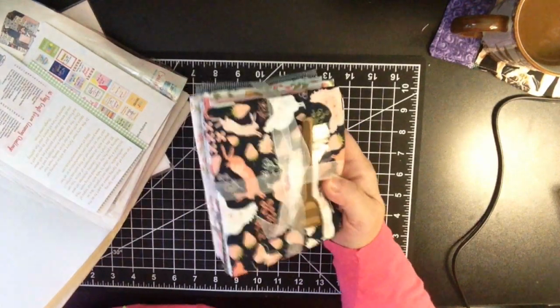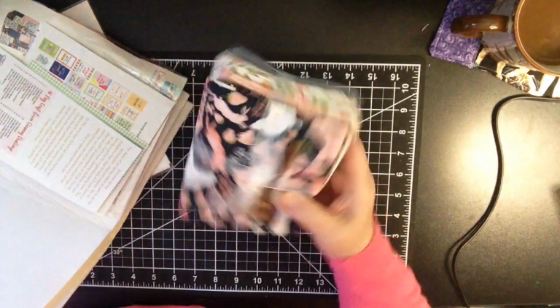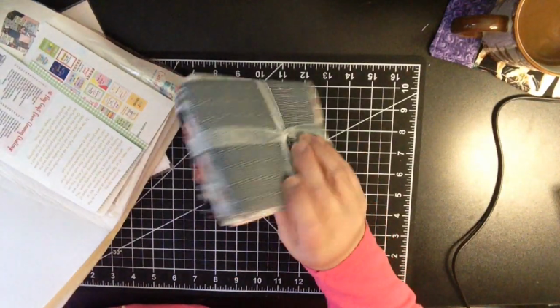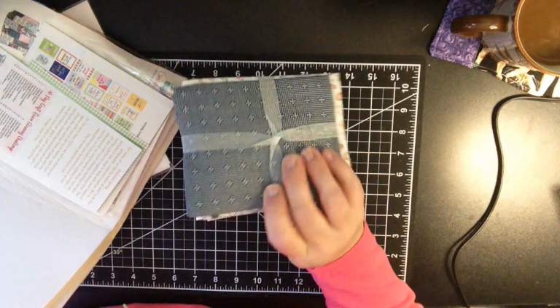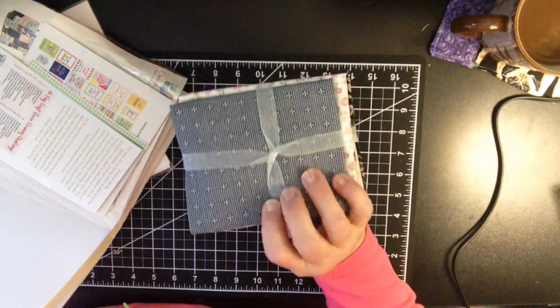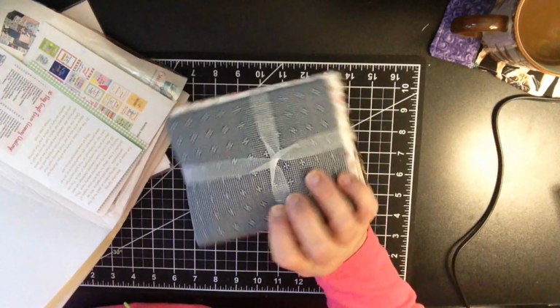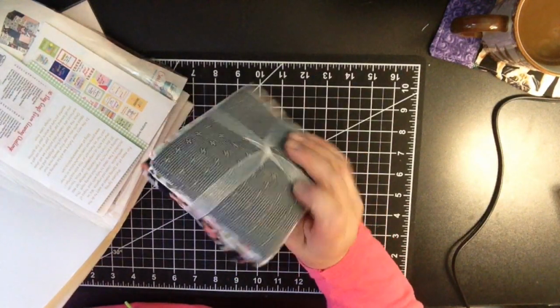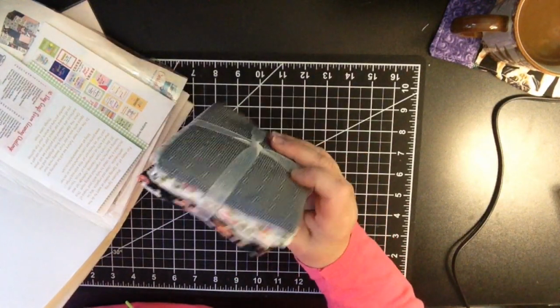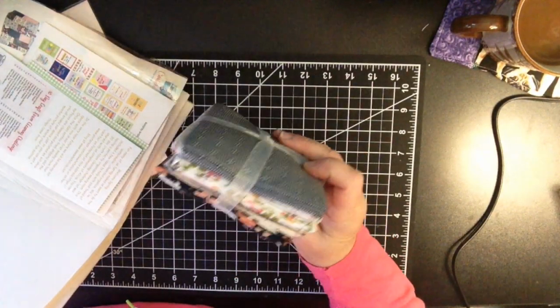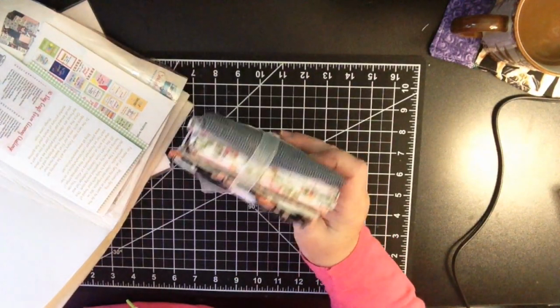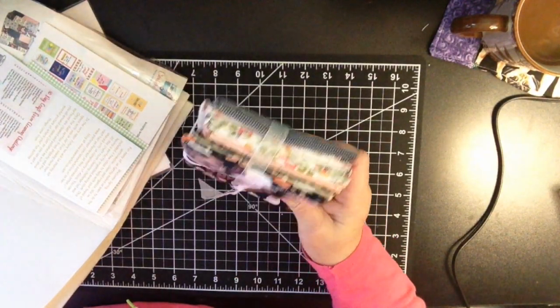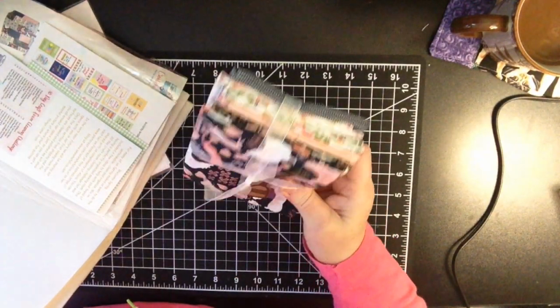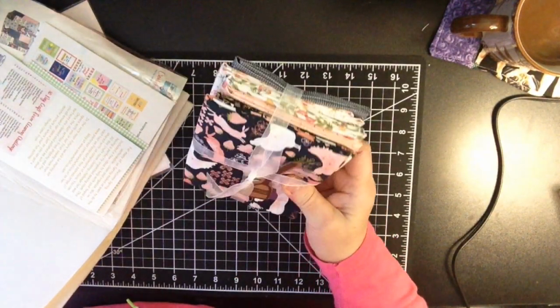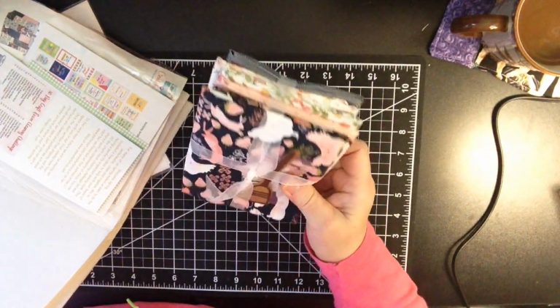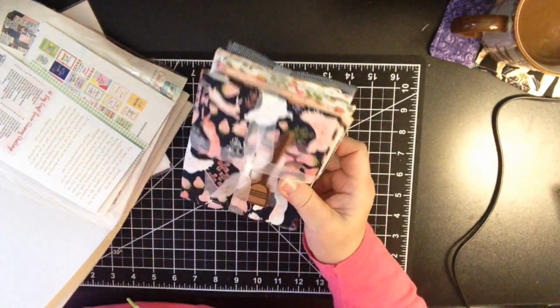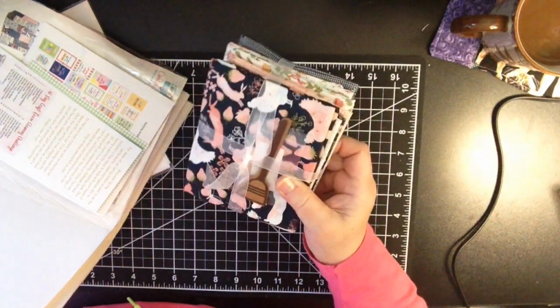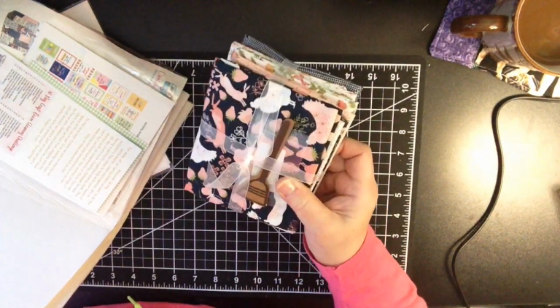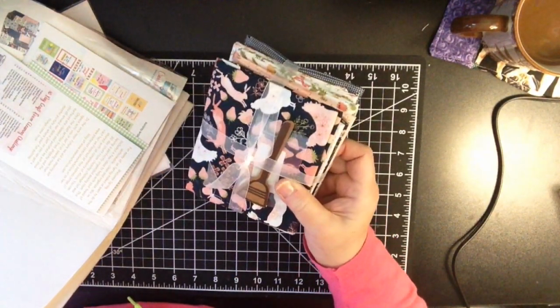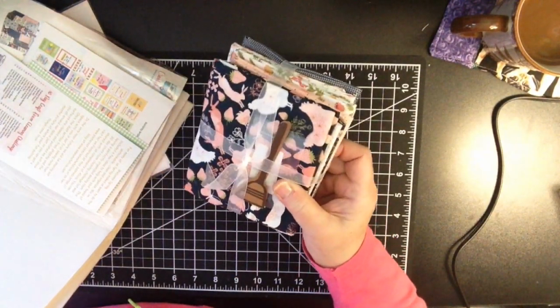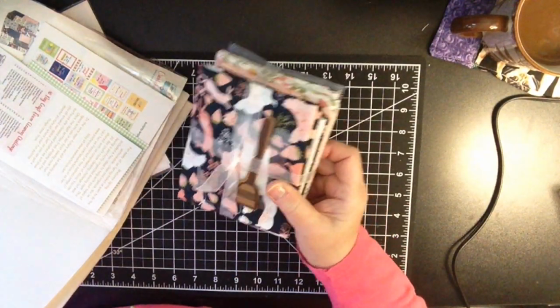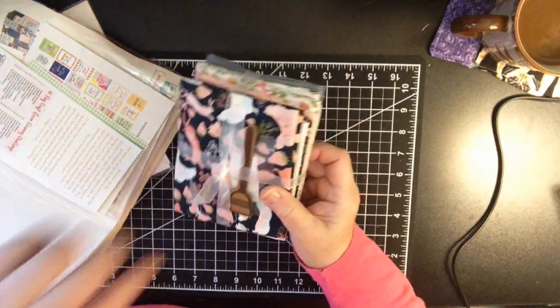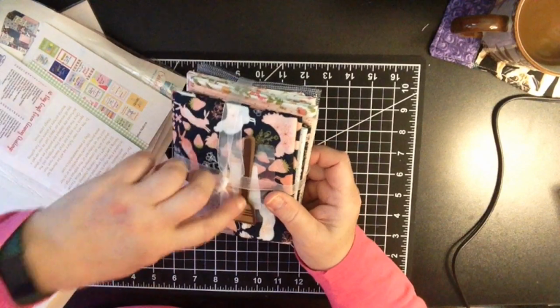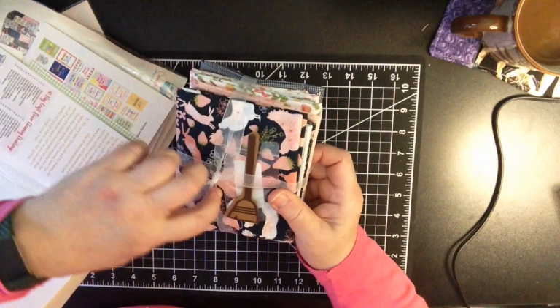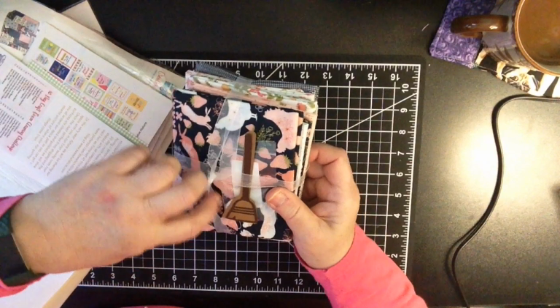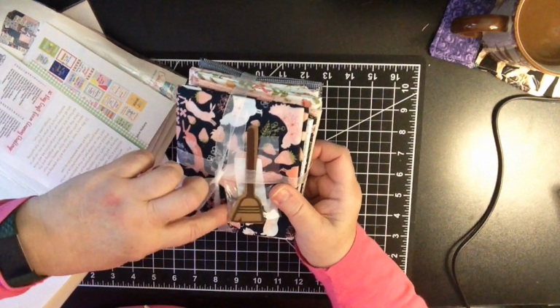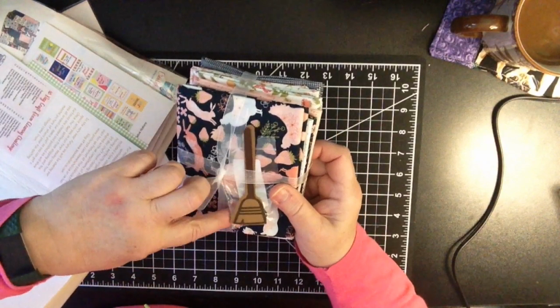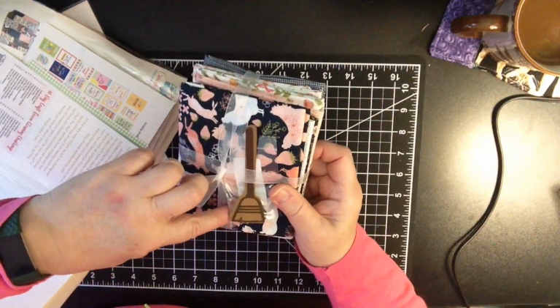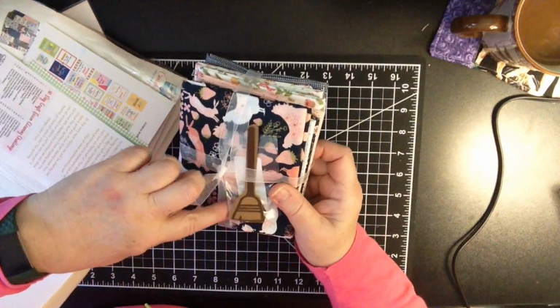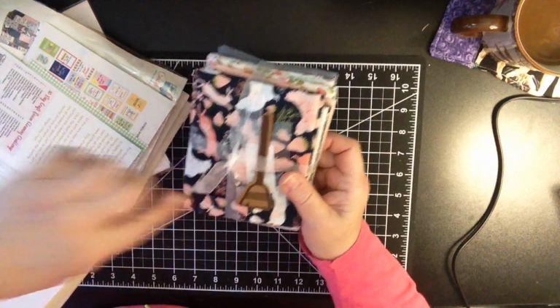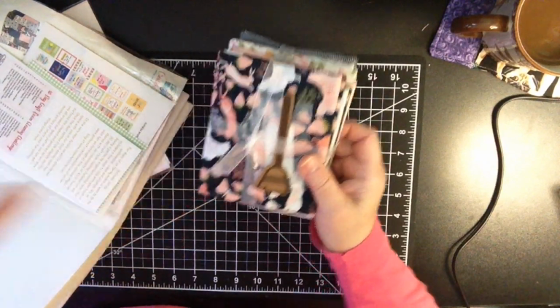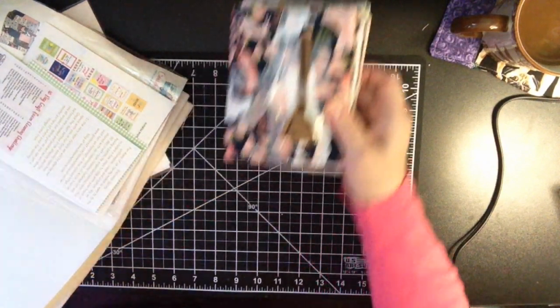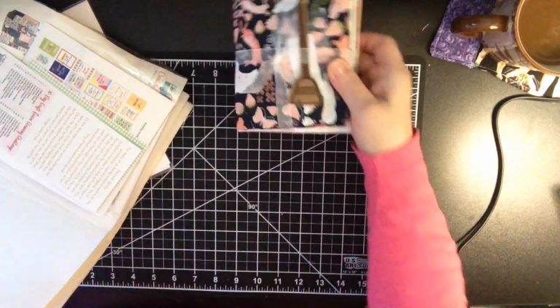We're going to leave the fabric for last. But look at these colors!